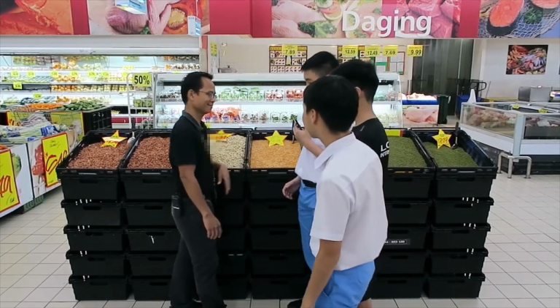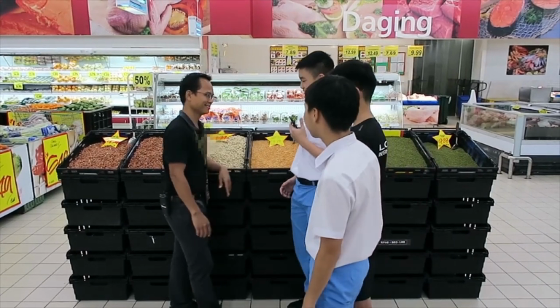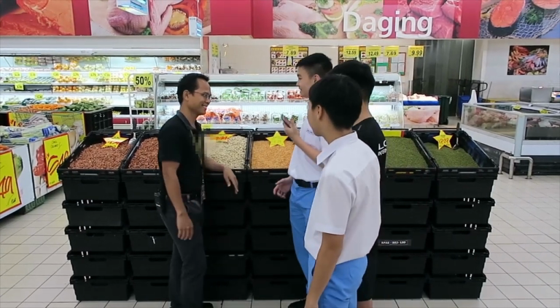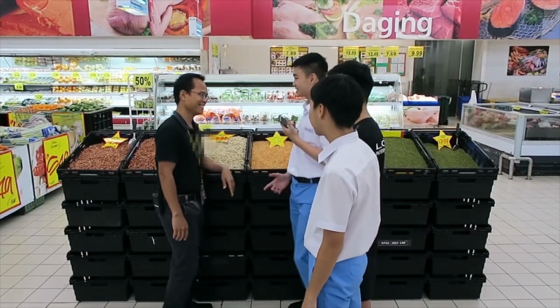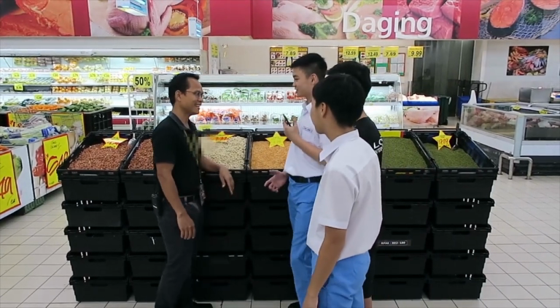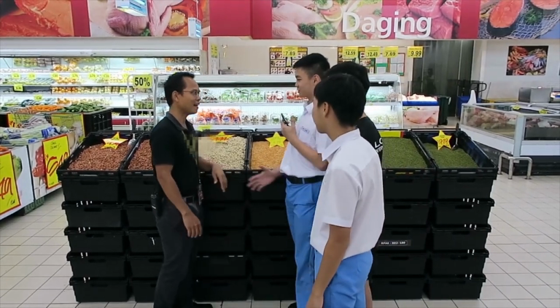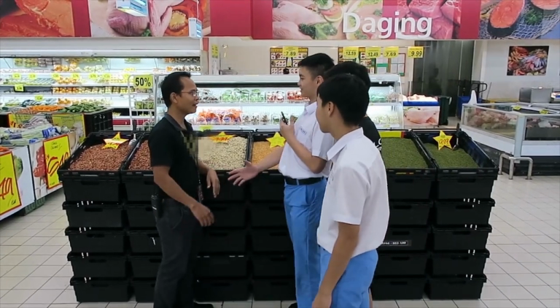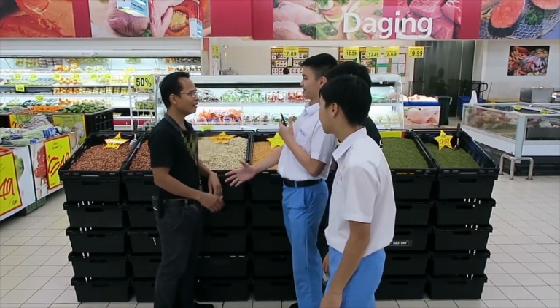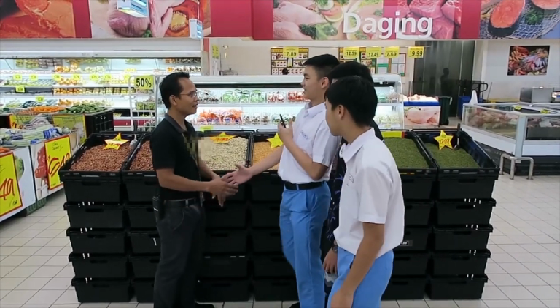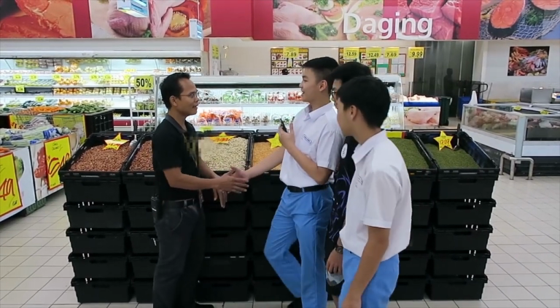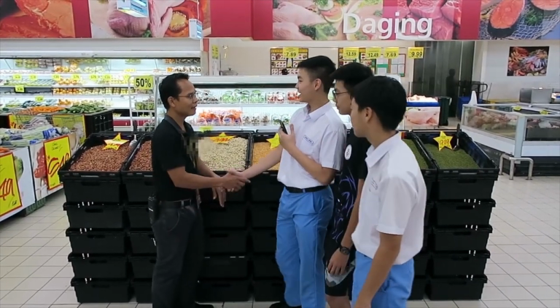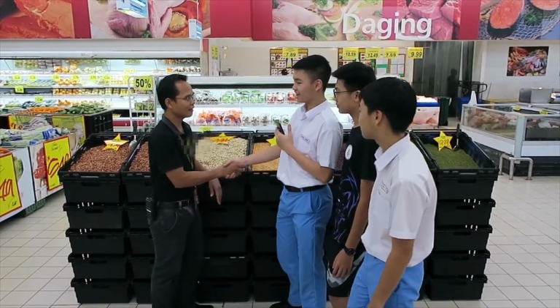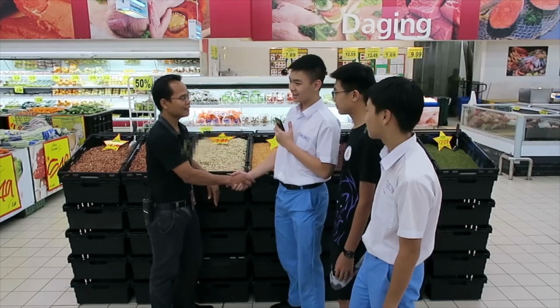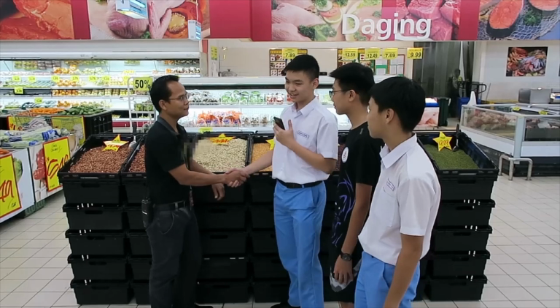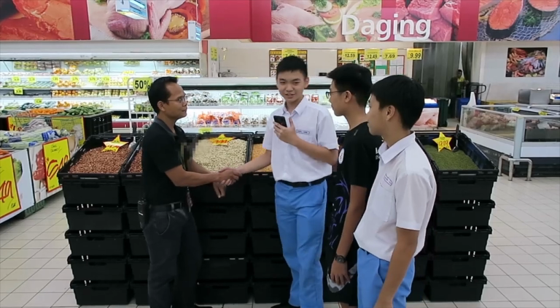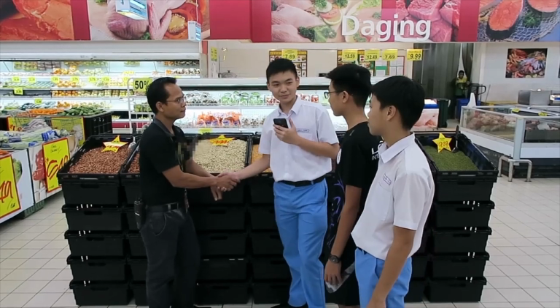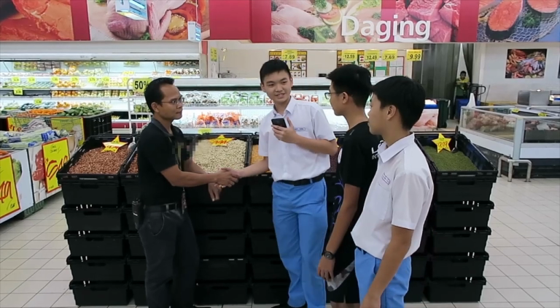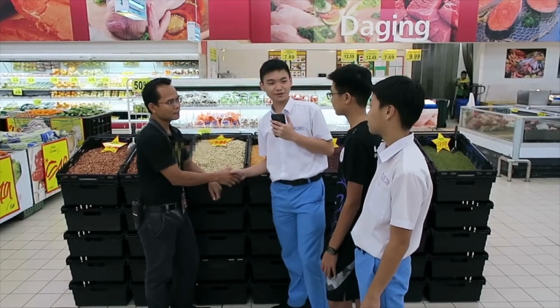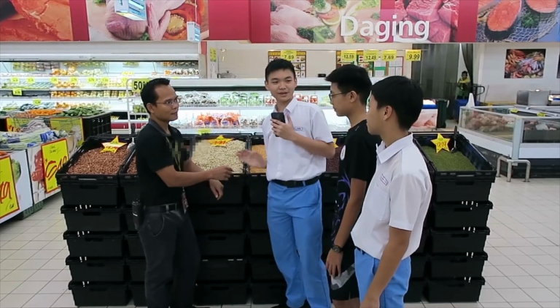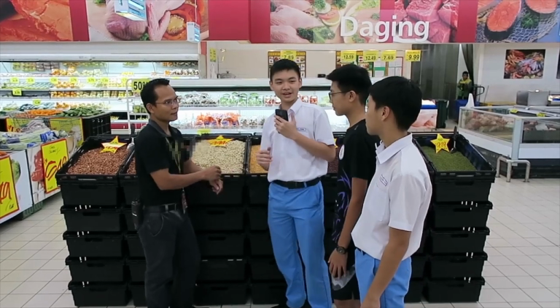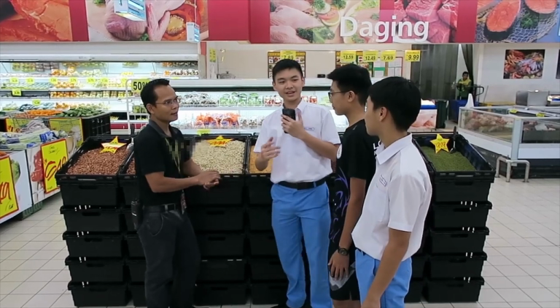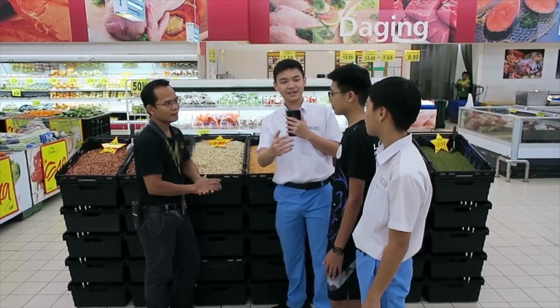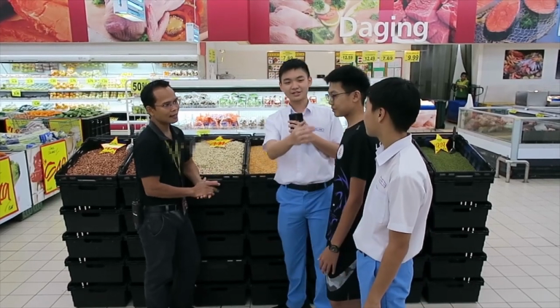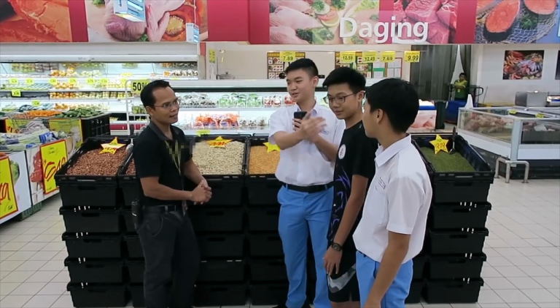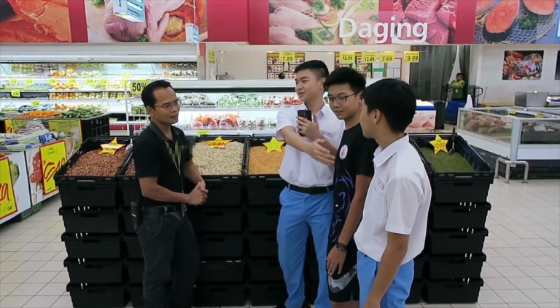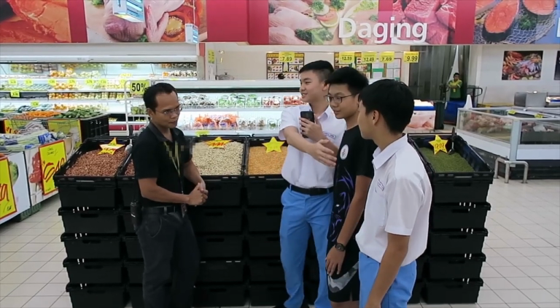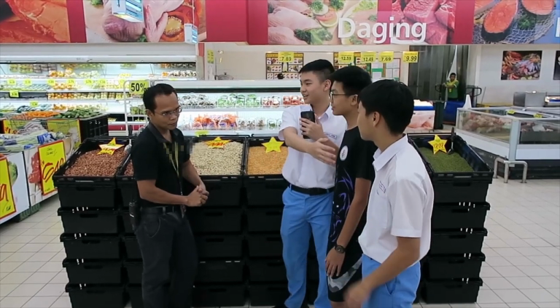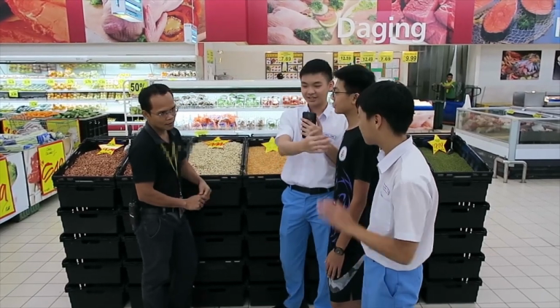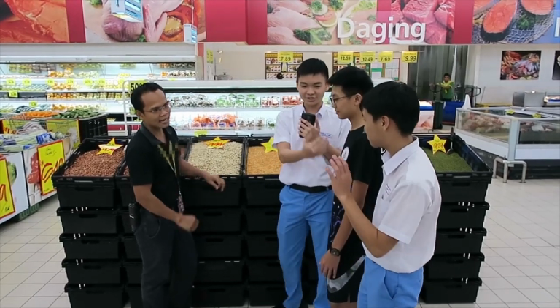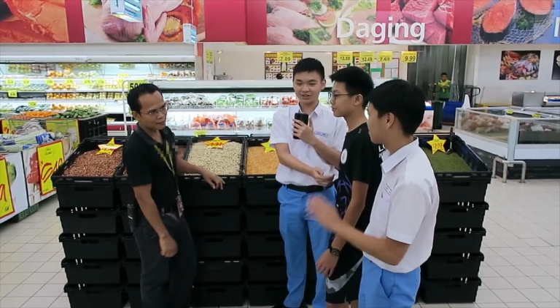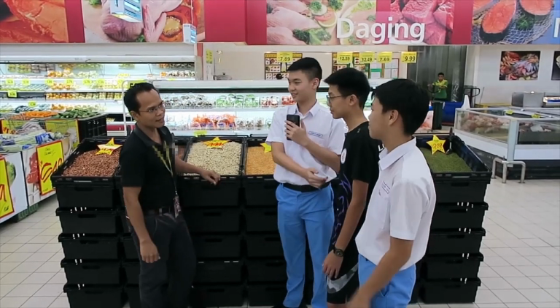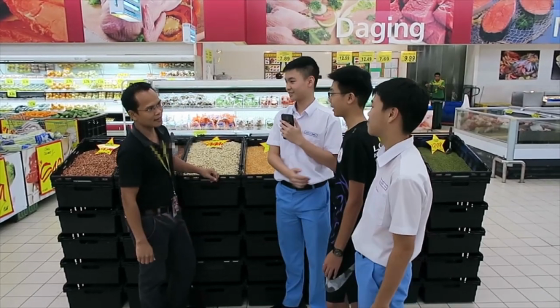We're from Lodge International School and this is my team. This is Brandon Chan and this is John.